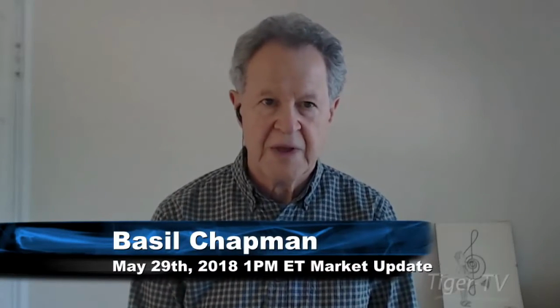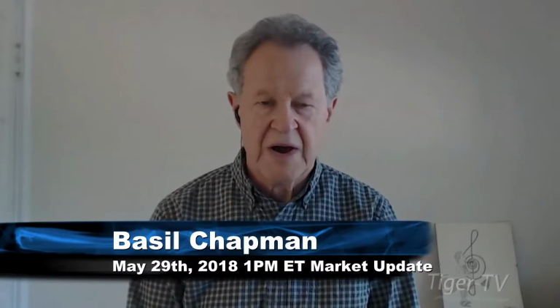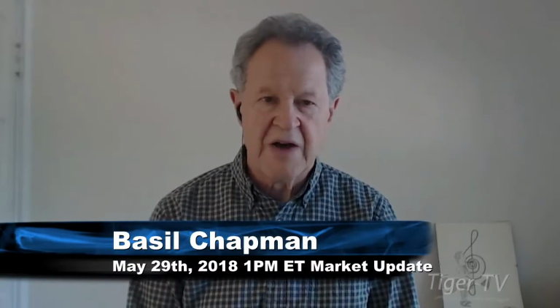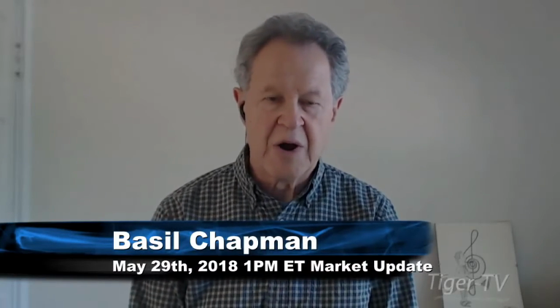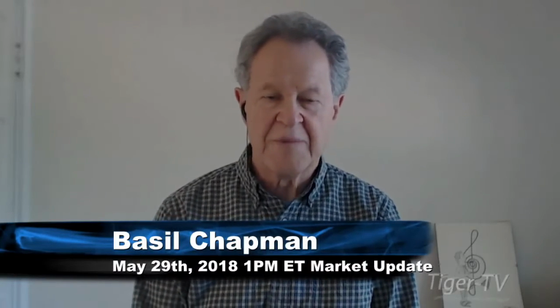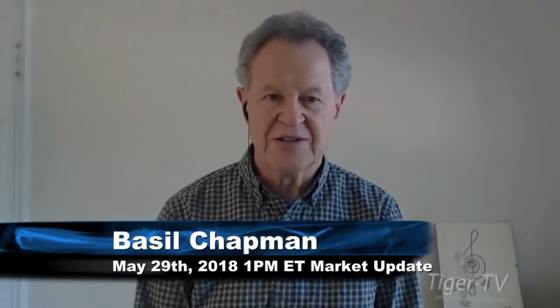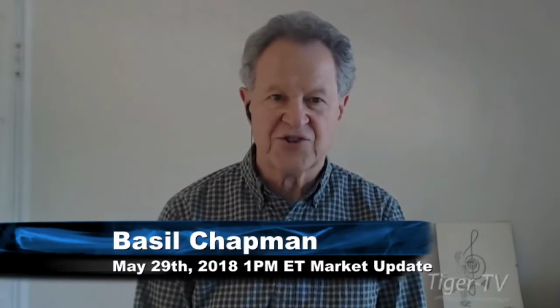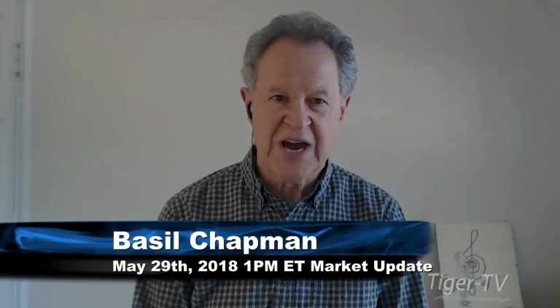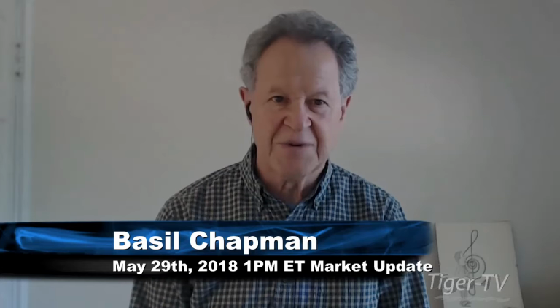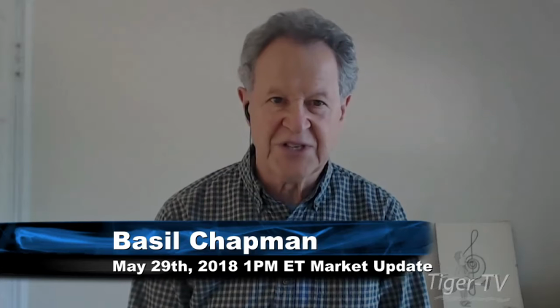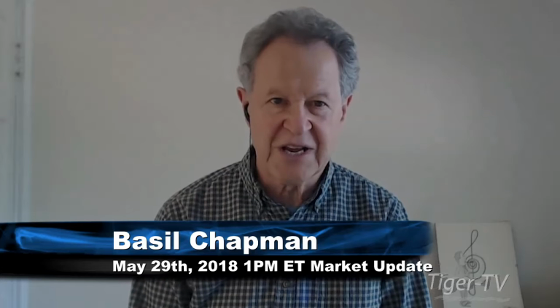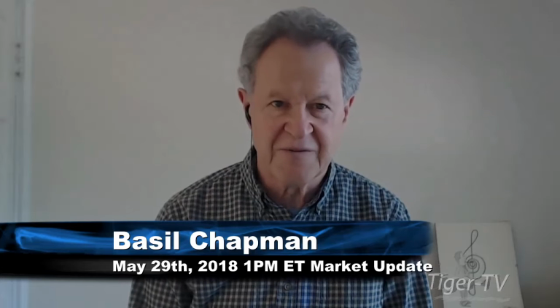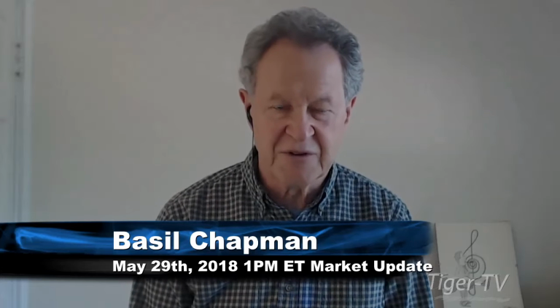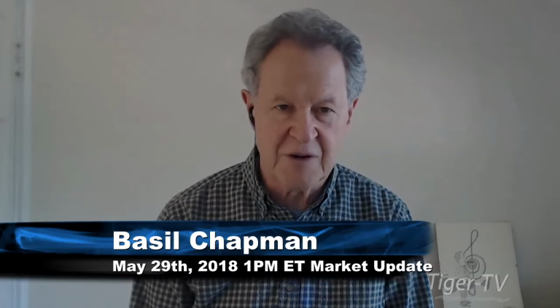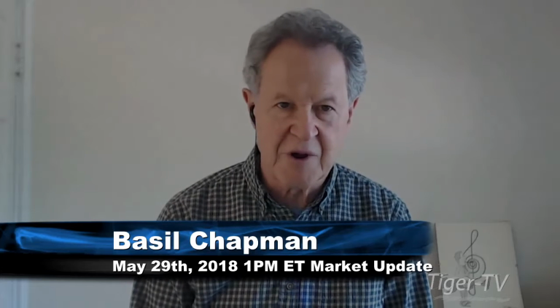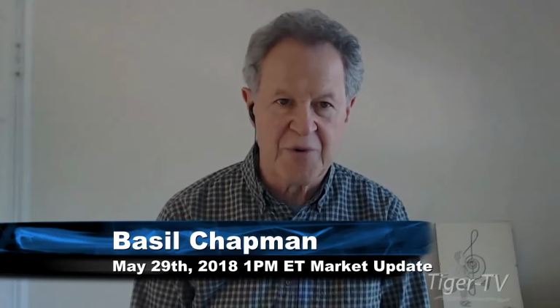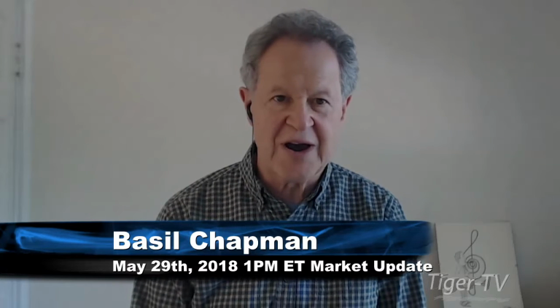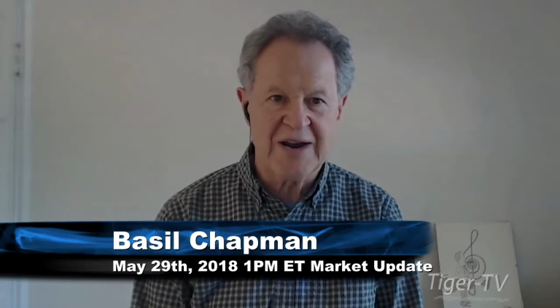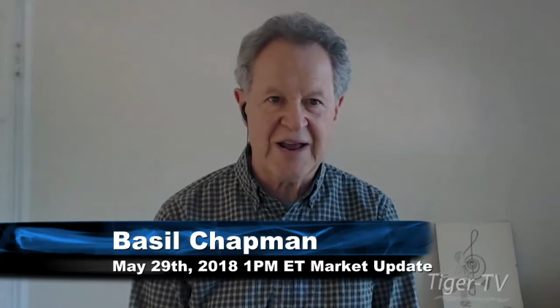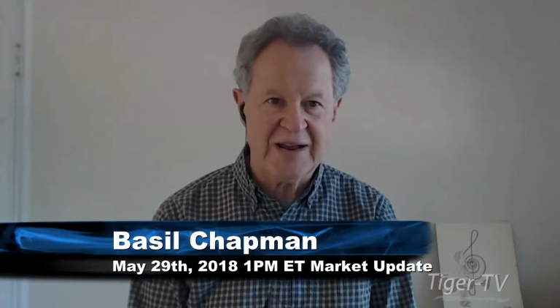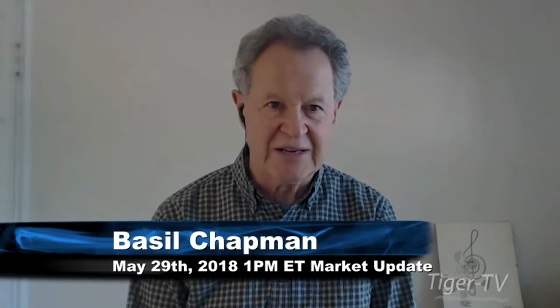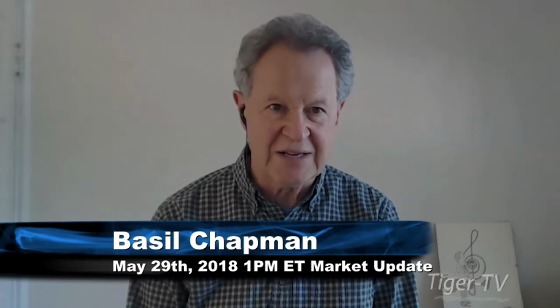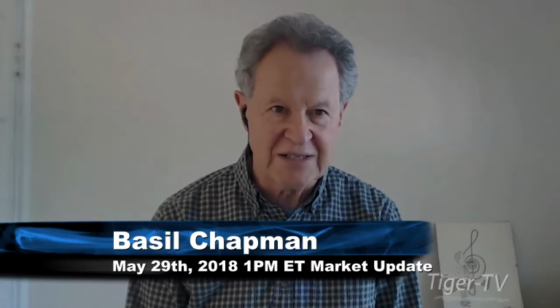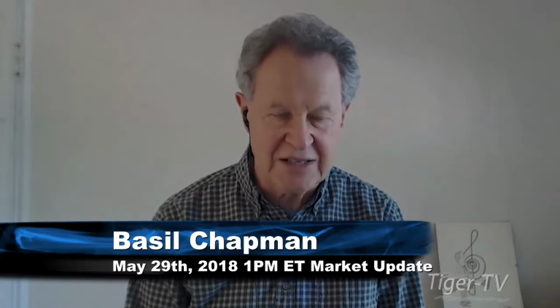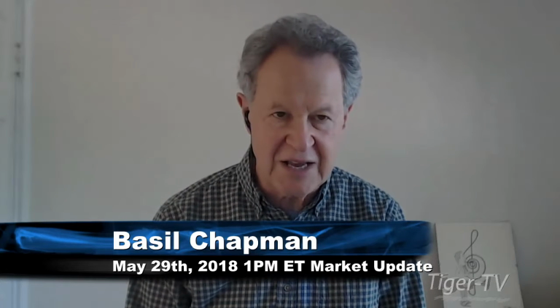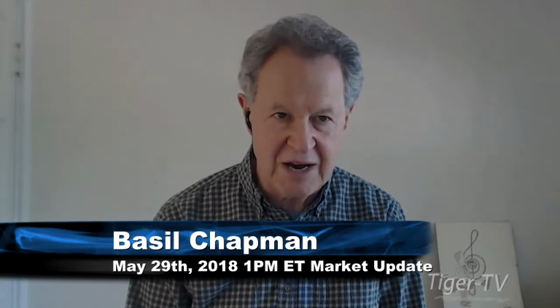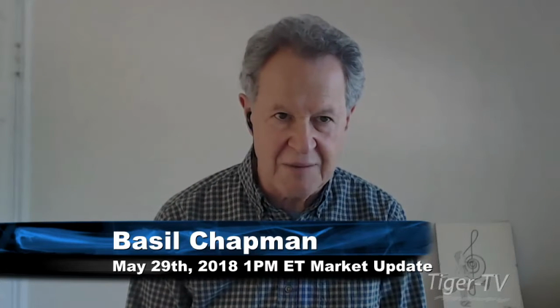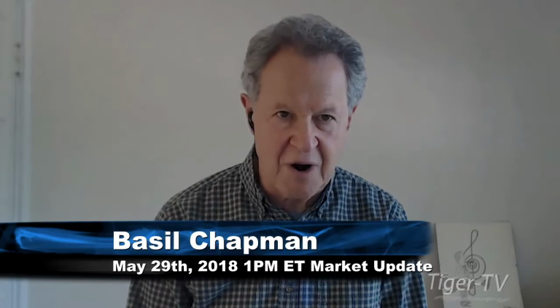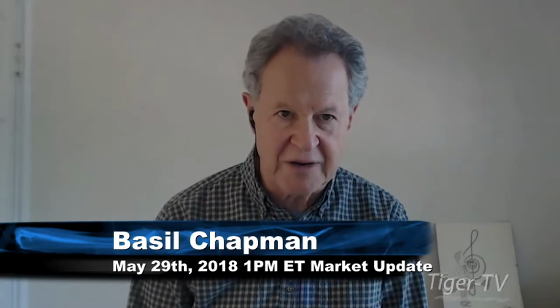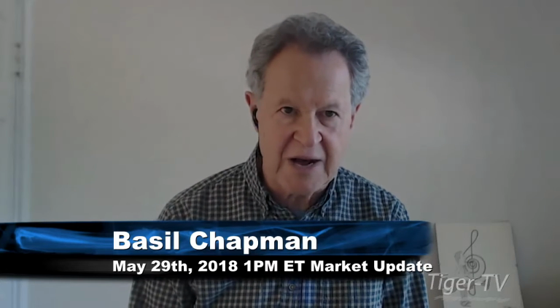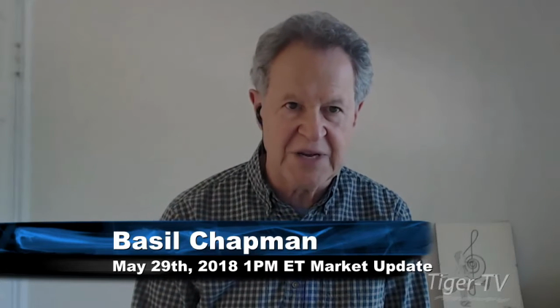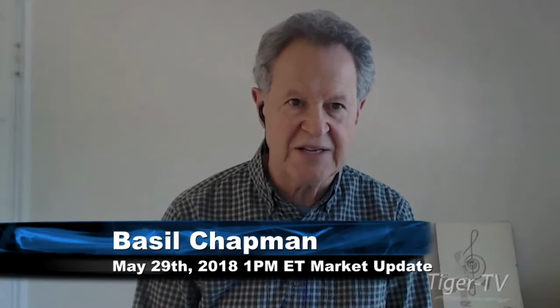Hi everyone, Basil Chapman sitting in for Tommy O'Brien and it is the market update.